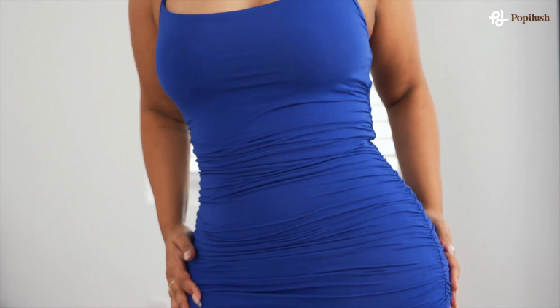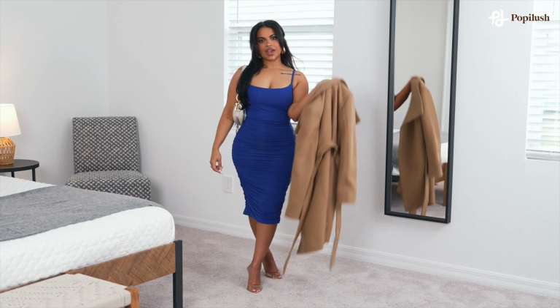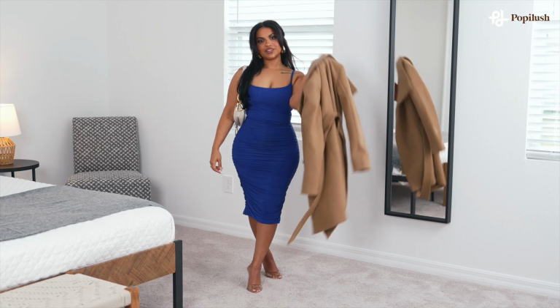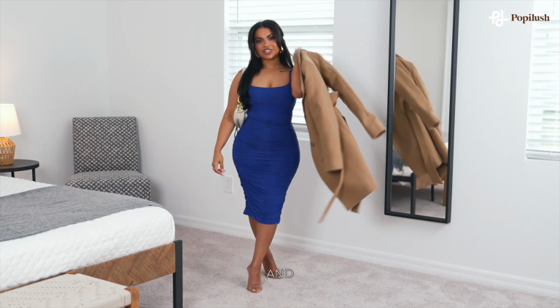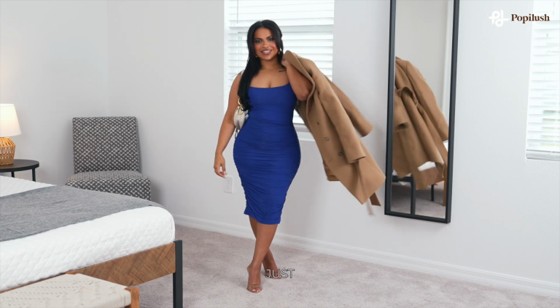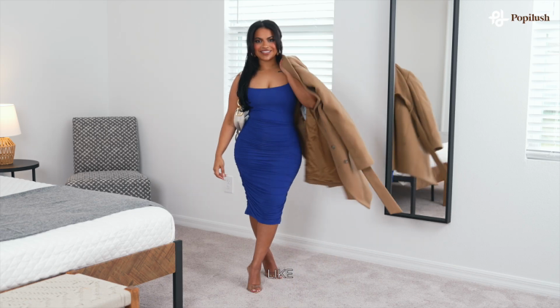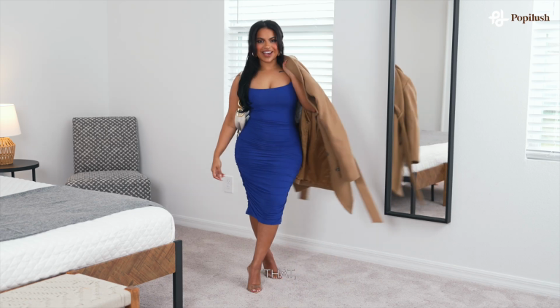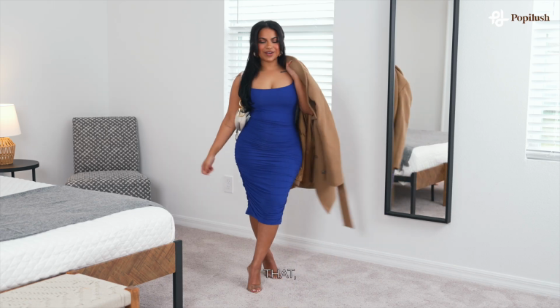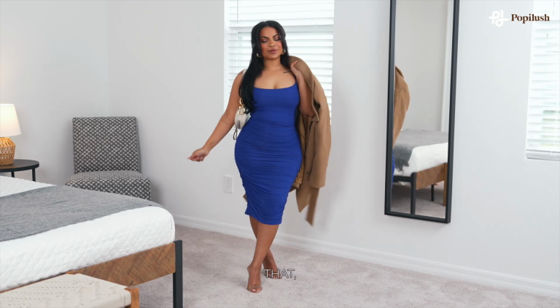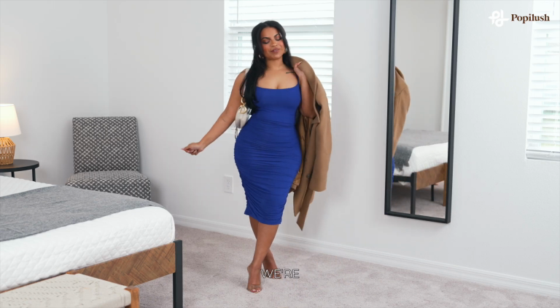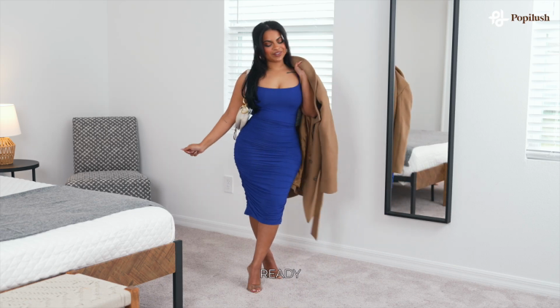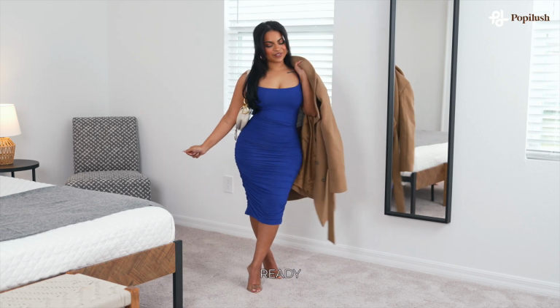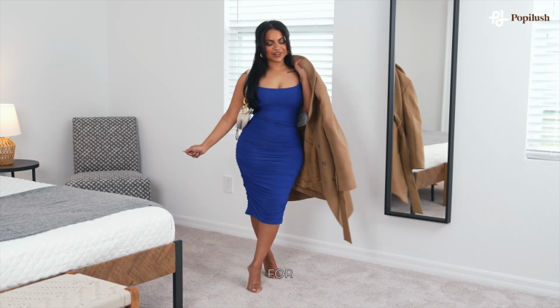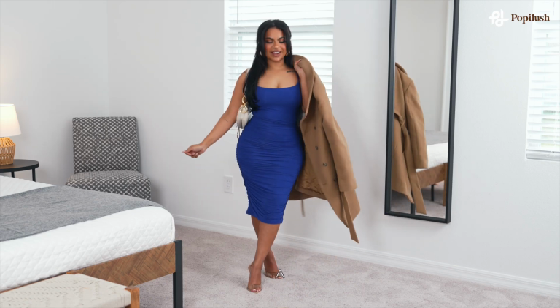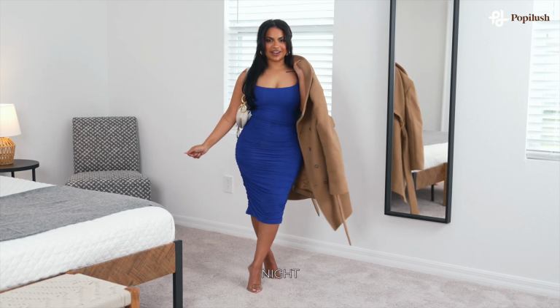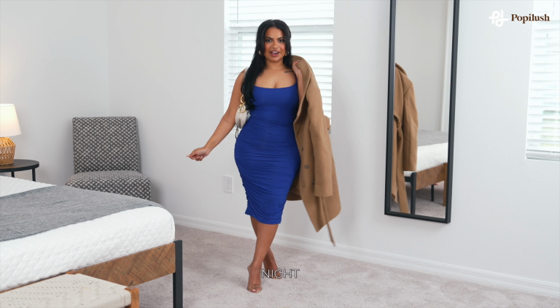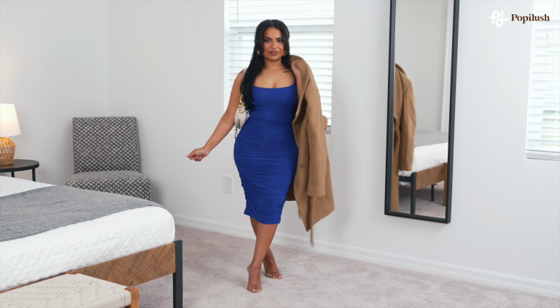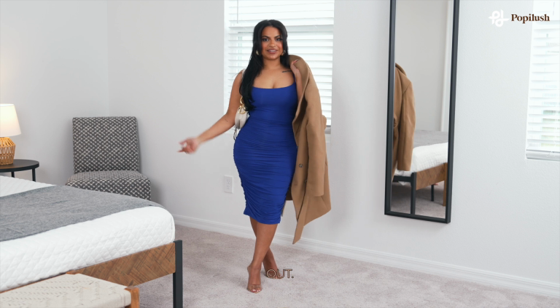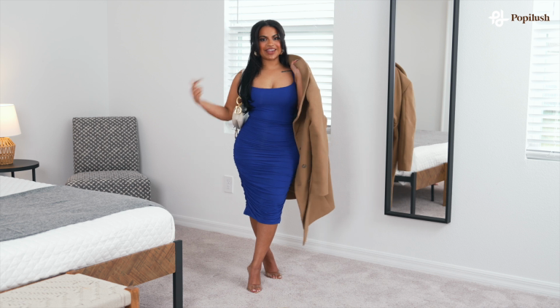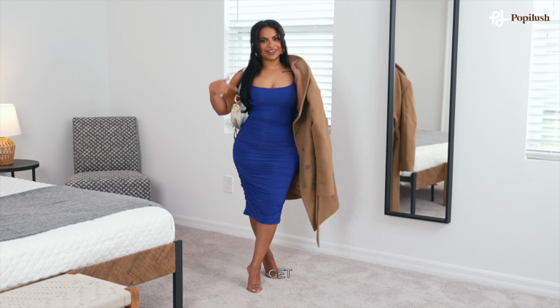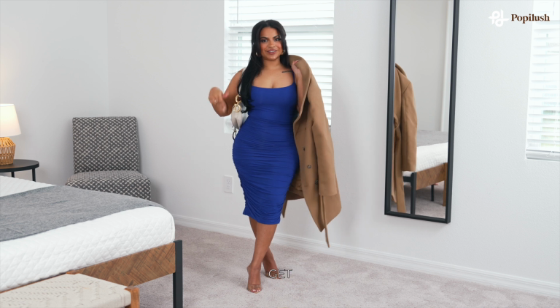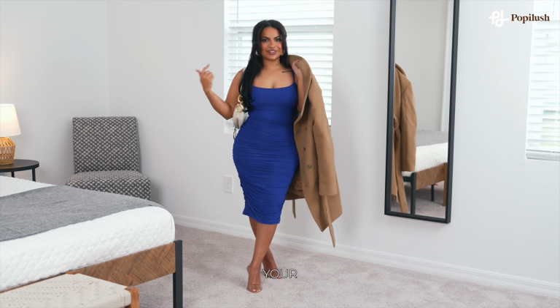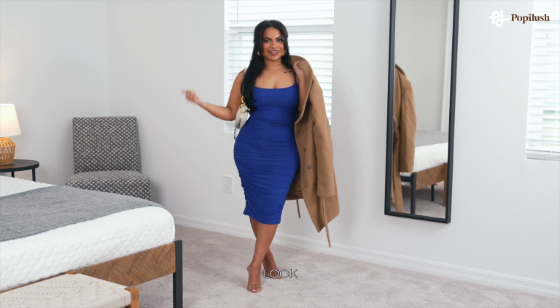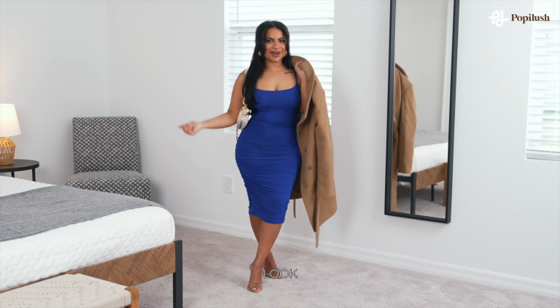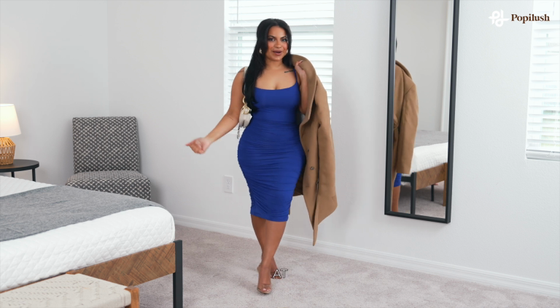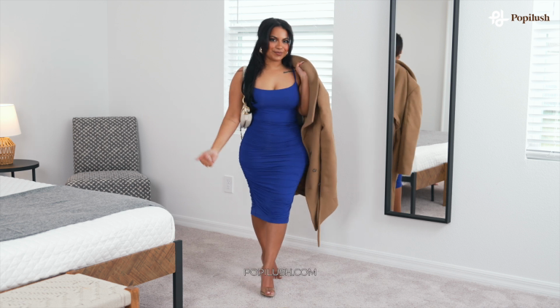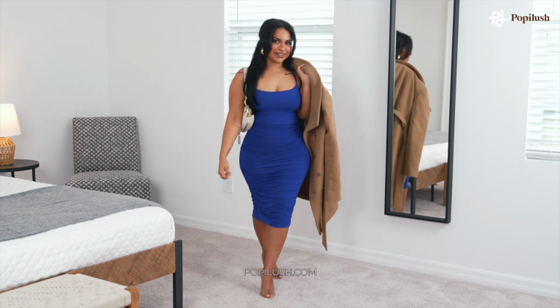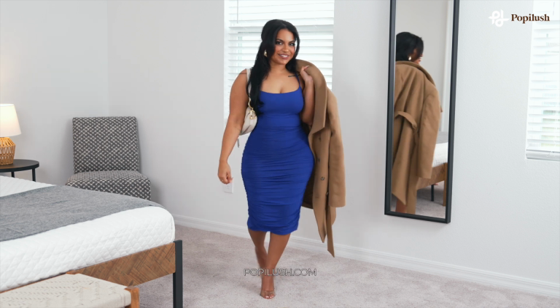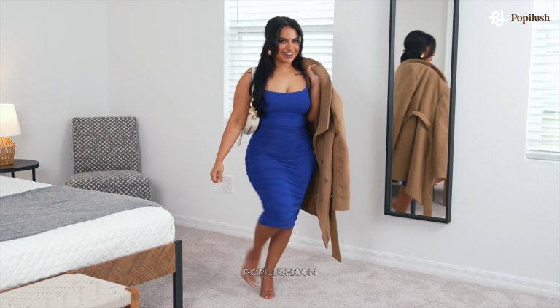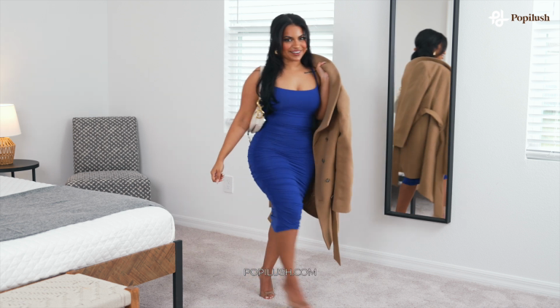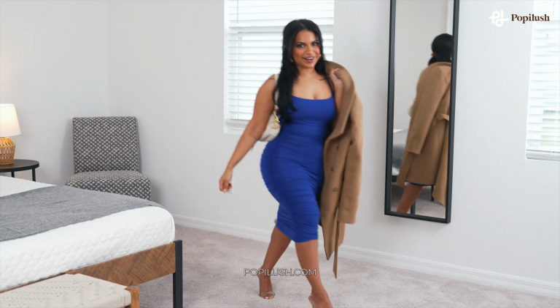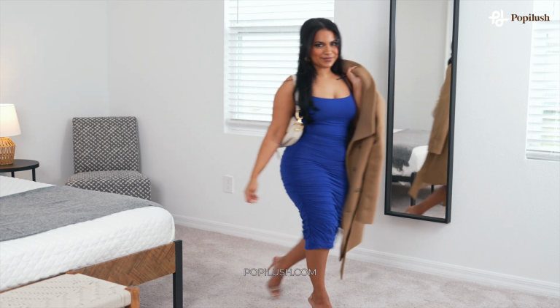And just like that, we're ready for a night out. Get your look at popalush.com.